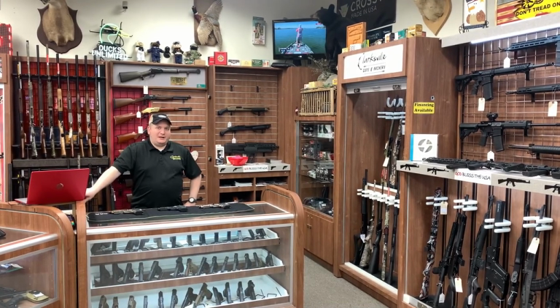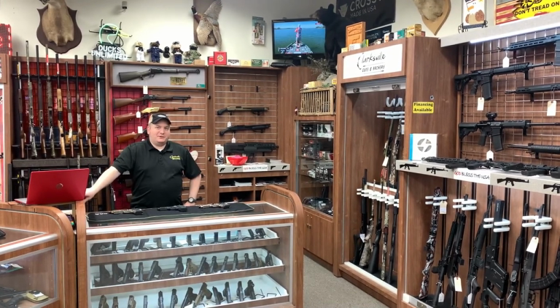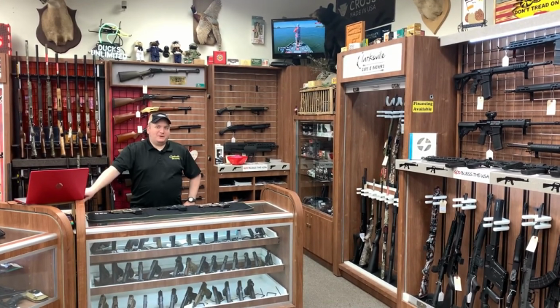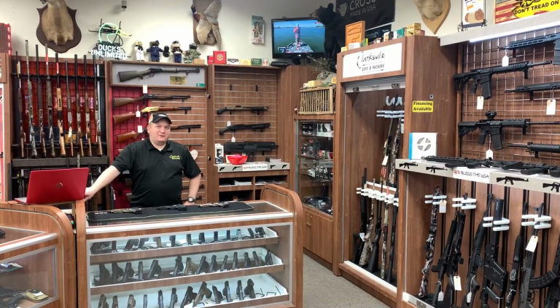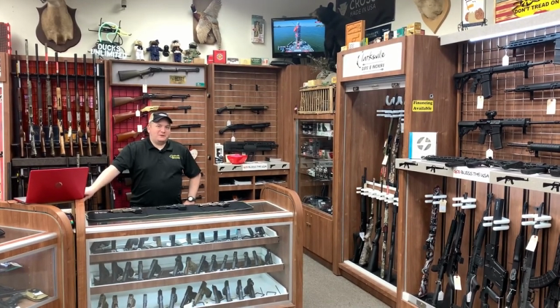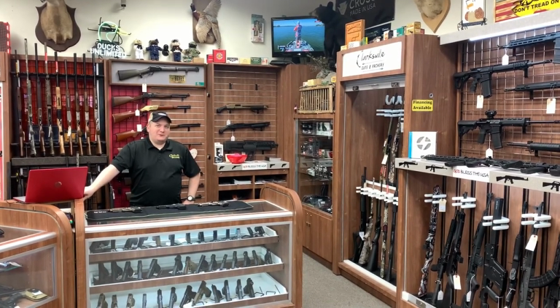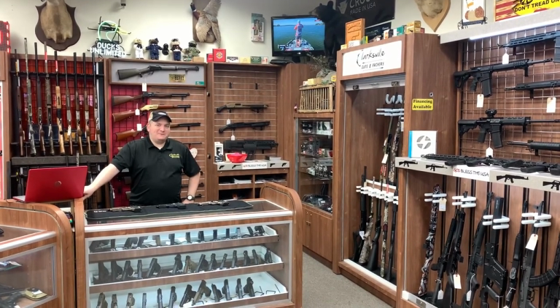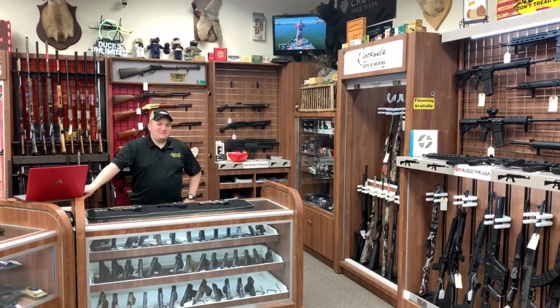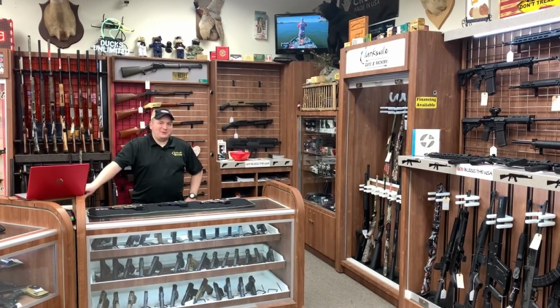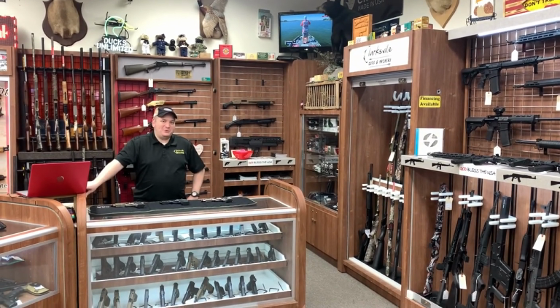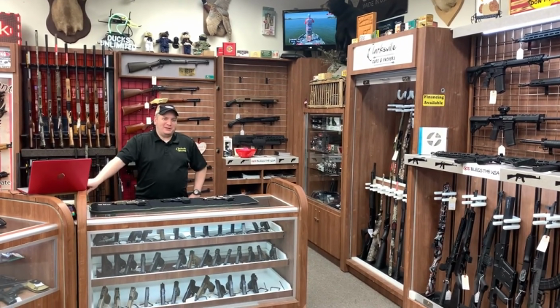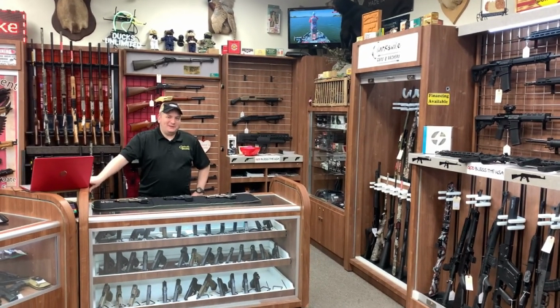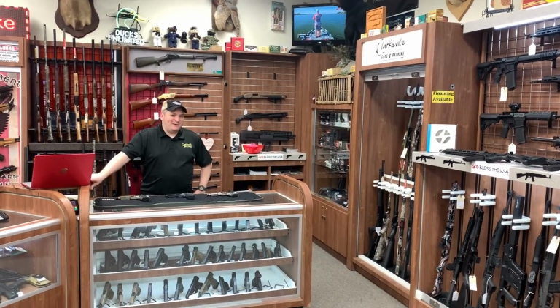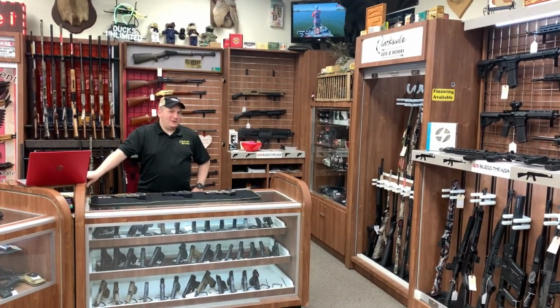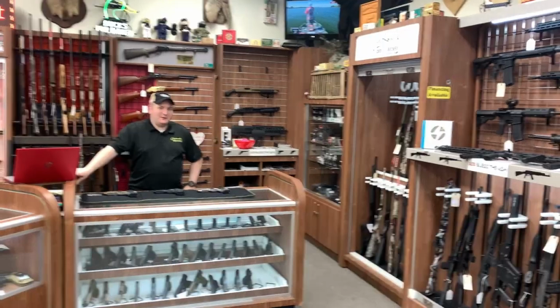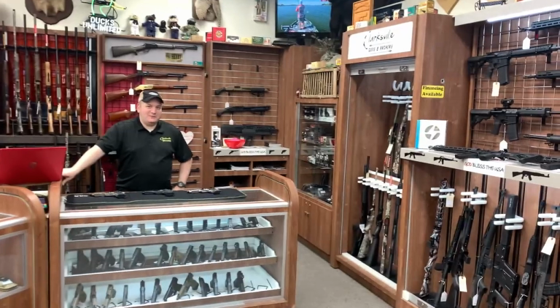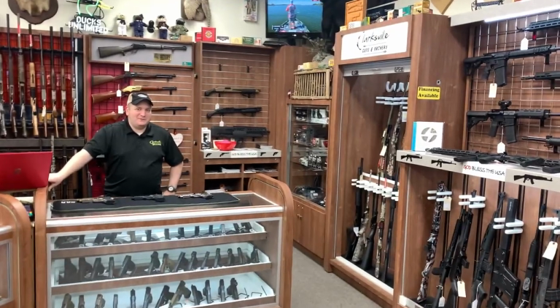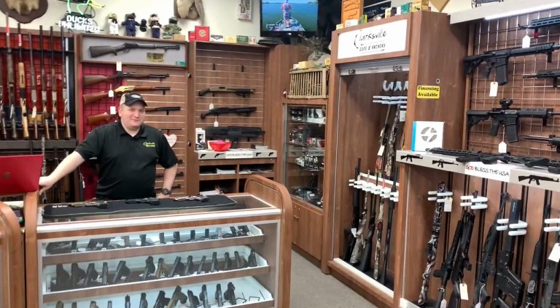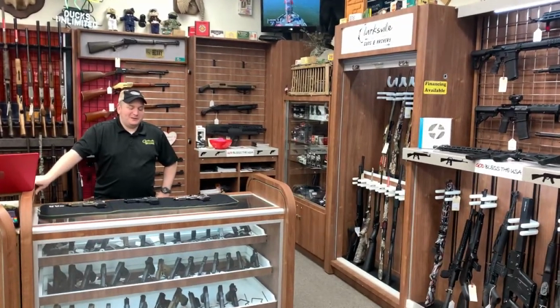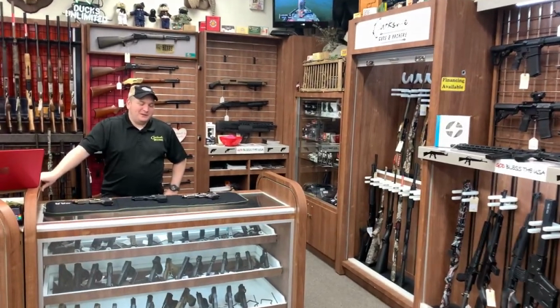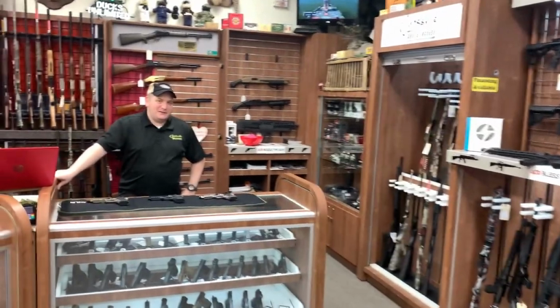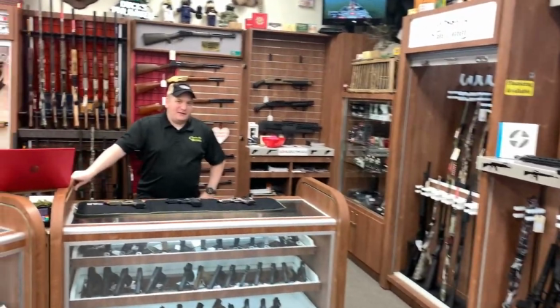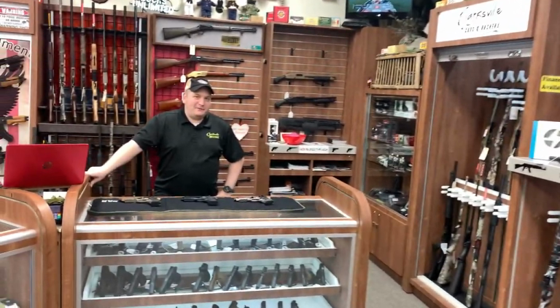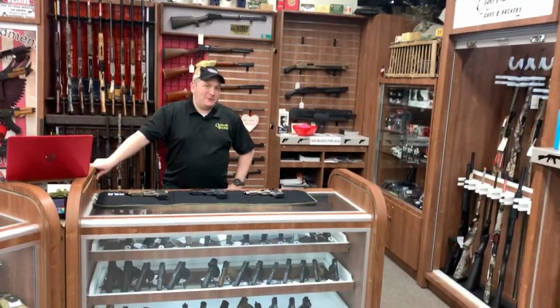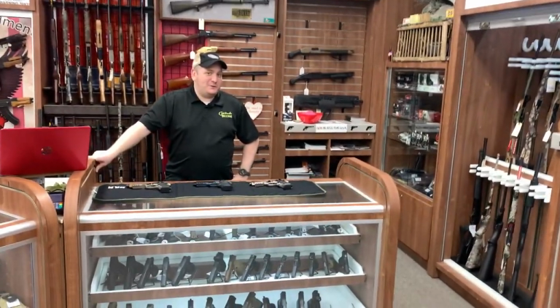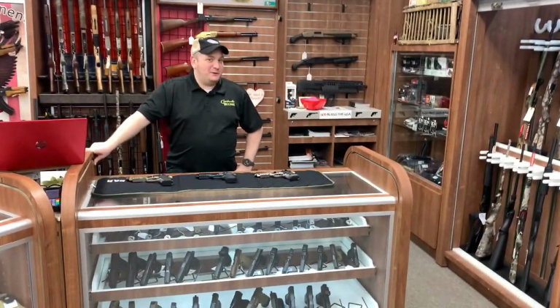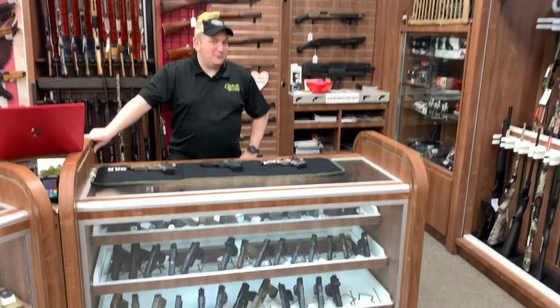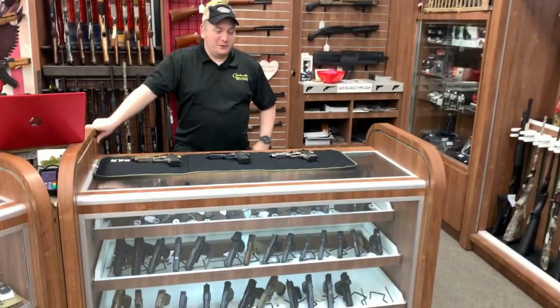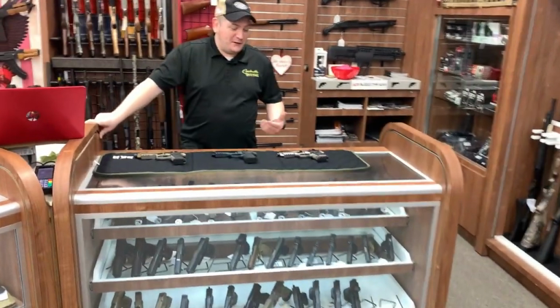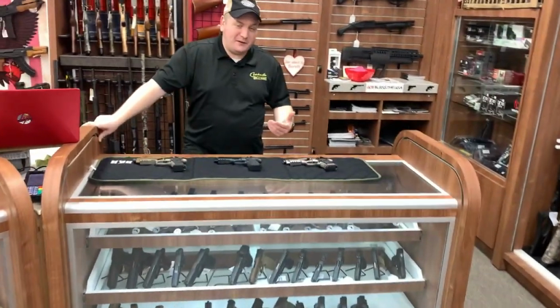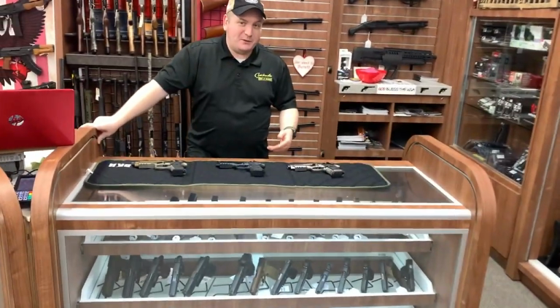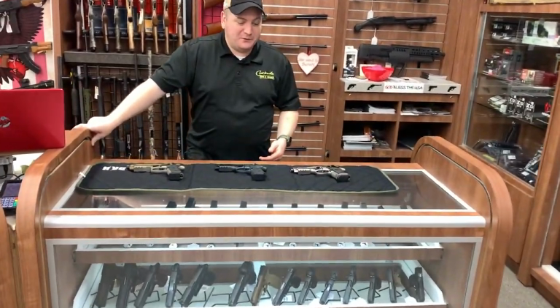How's it going? Clarksville Guns and Archery, YouTube land, everyone else that comes in. Today I've got a very special video for you, at least I think it's special.